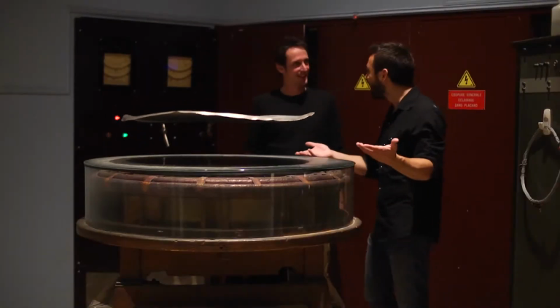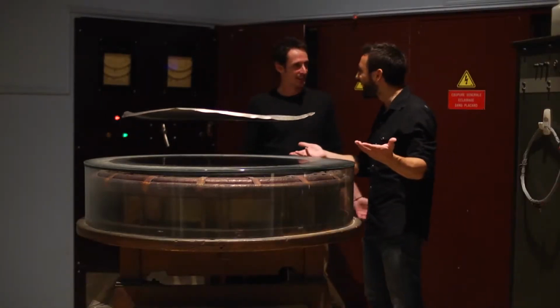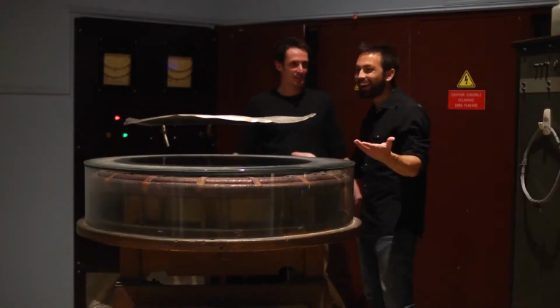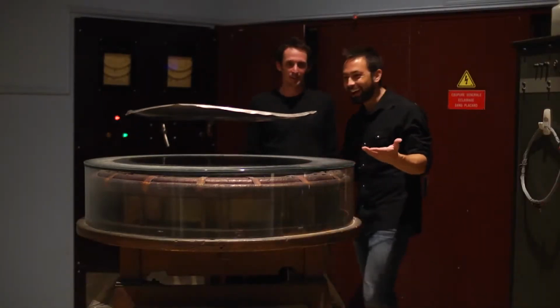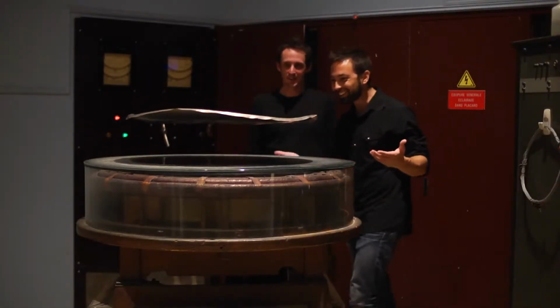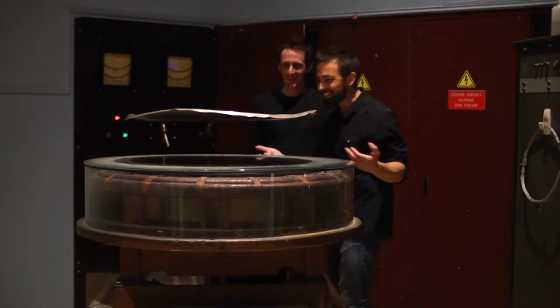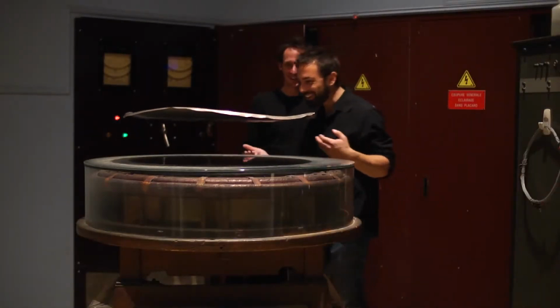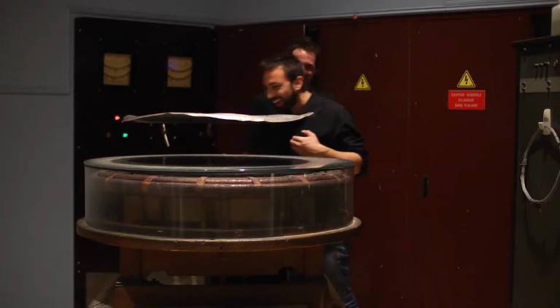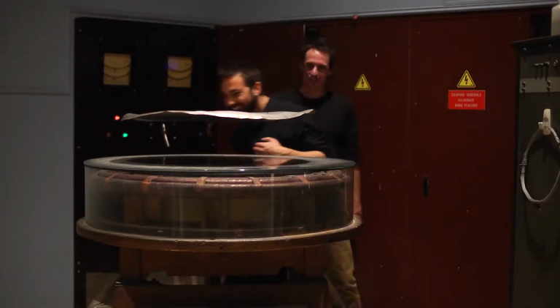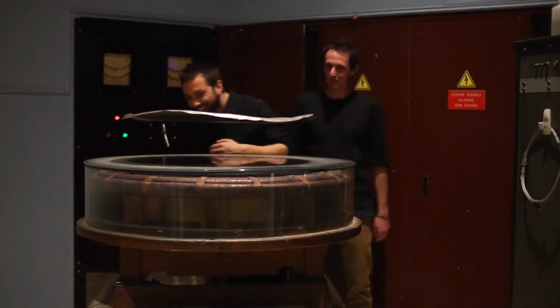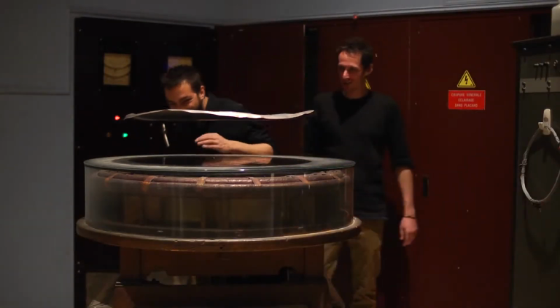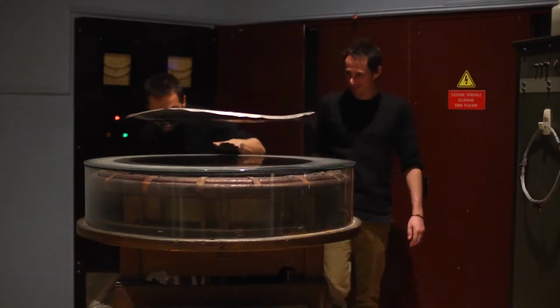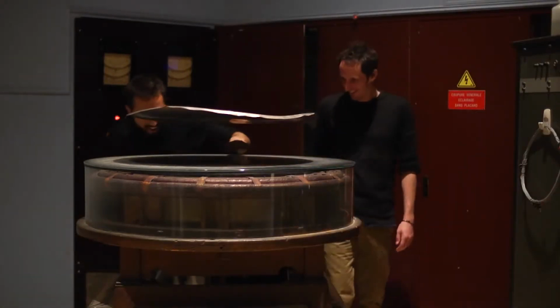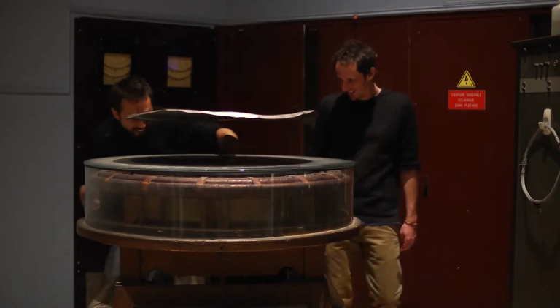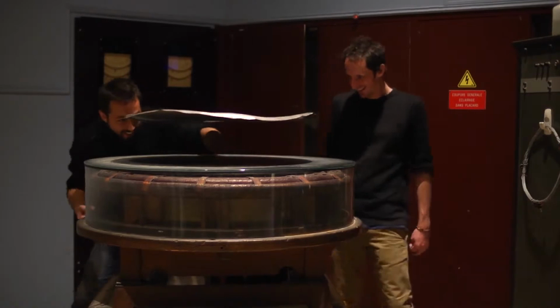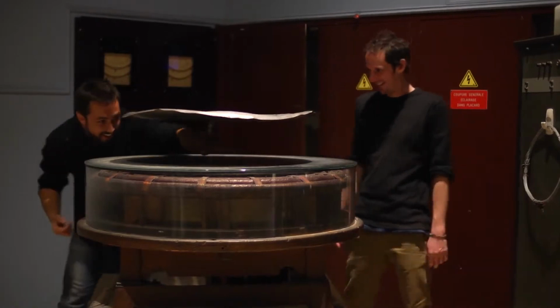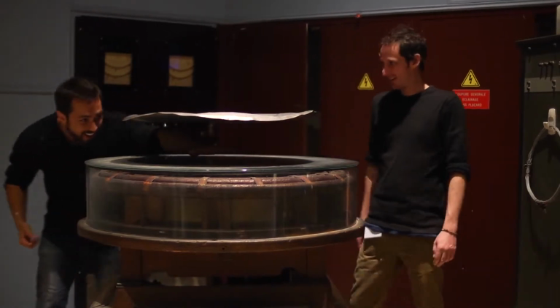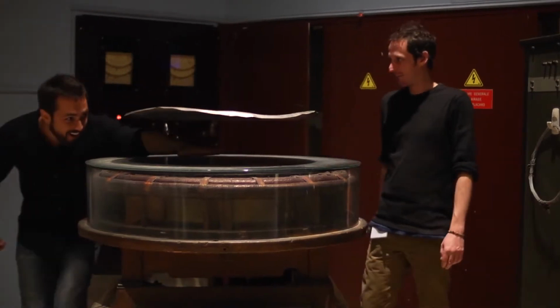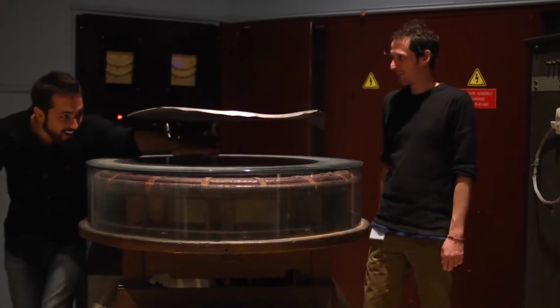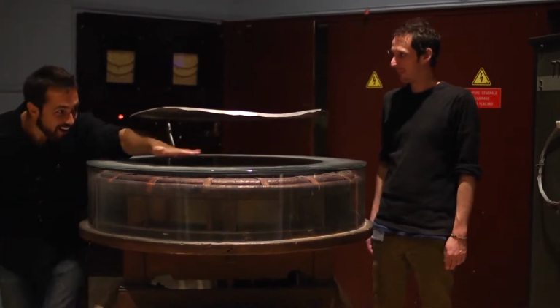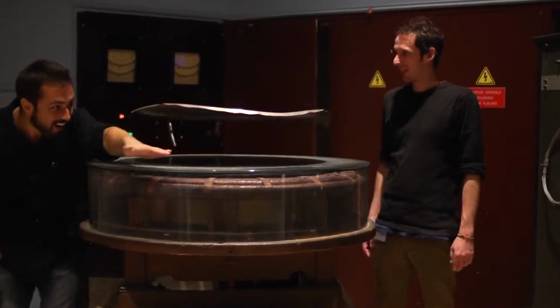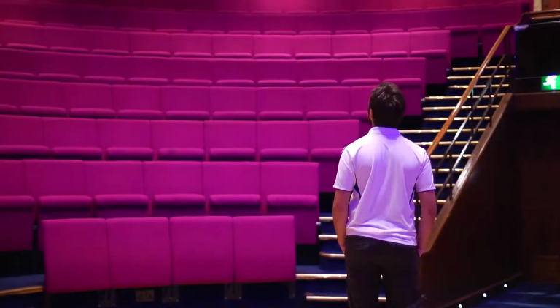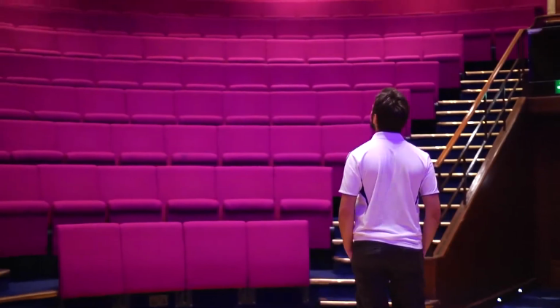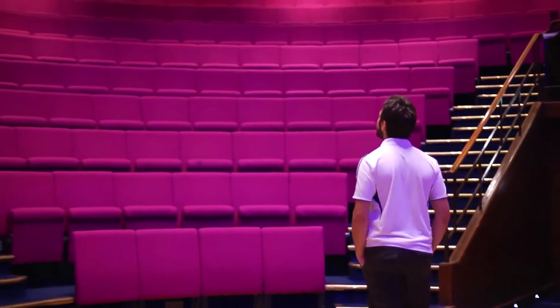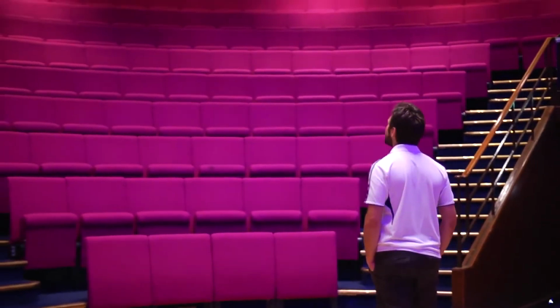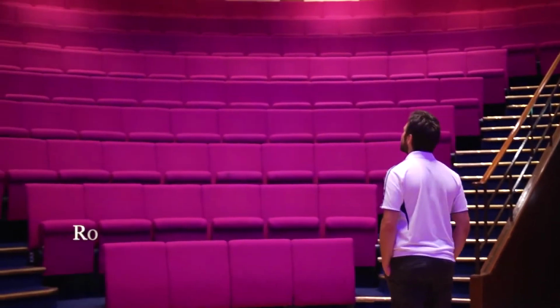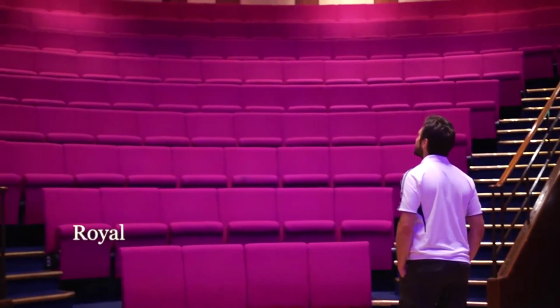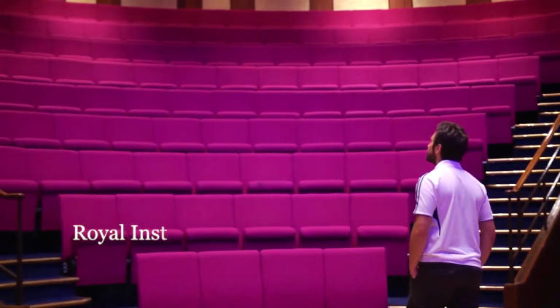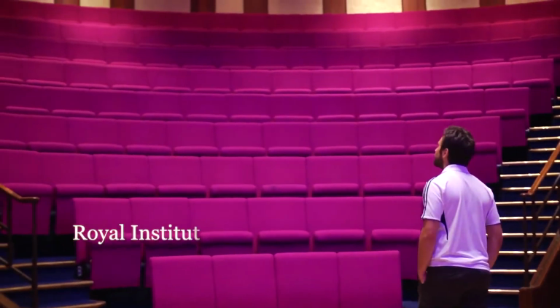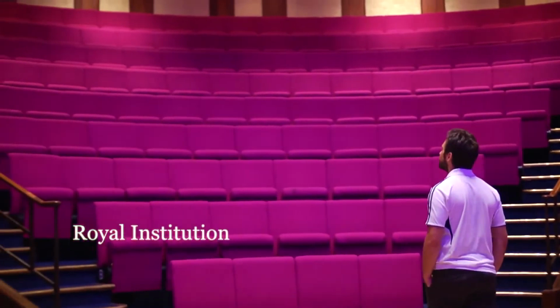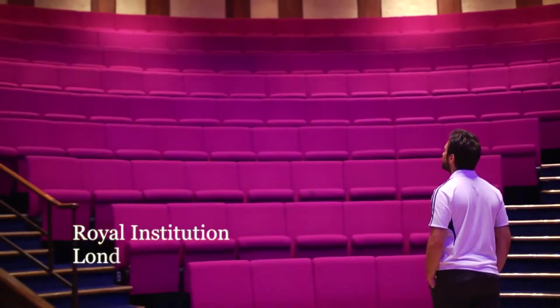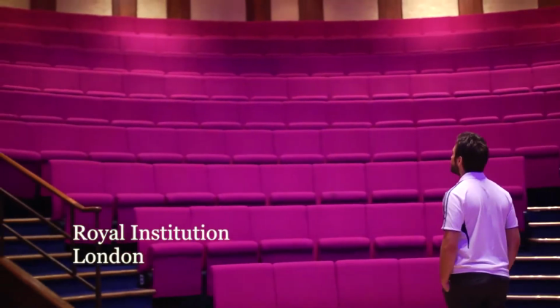How does it do that? To find out, I've come to the place where it all started: the Royal Institution in London.